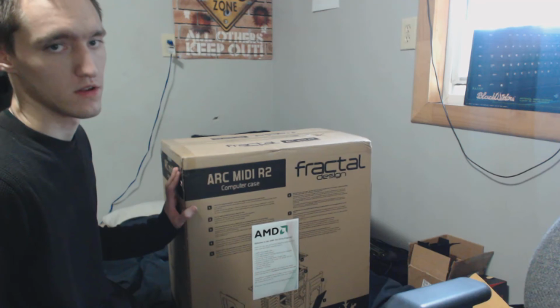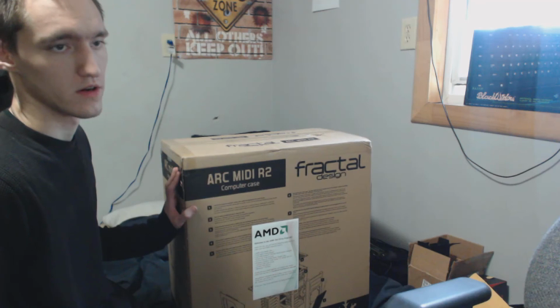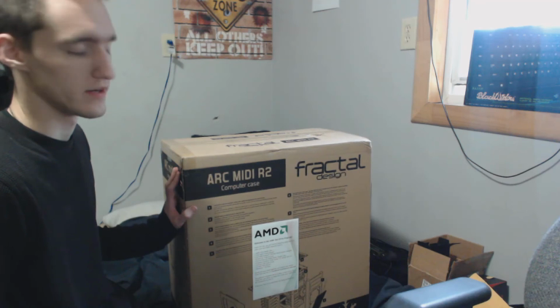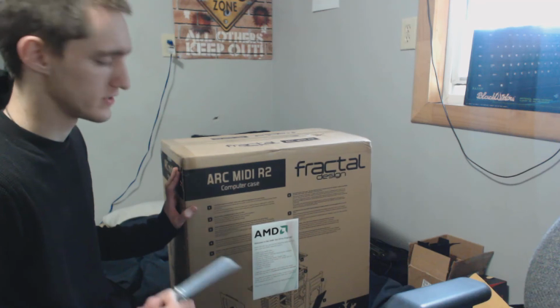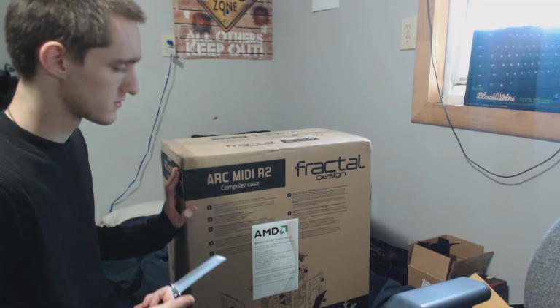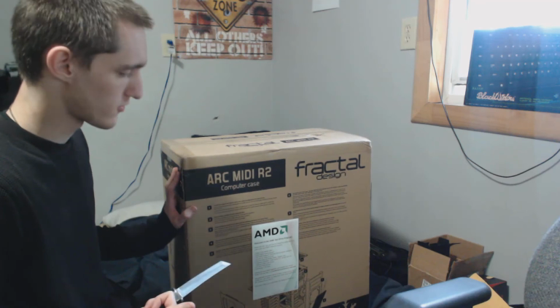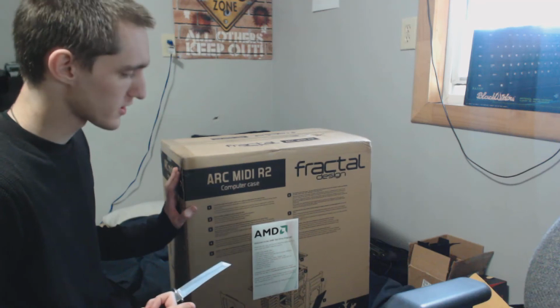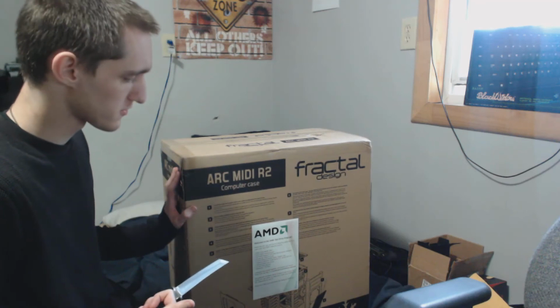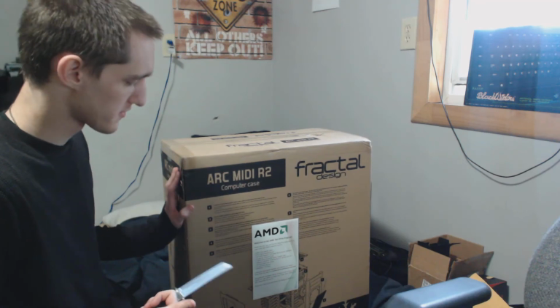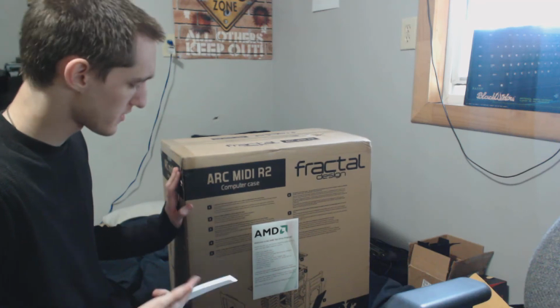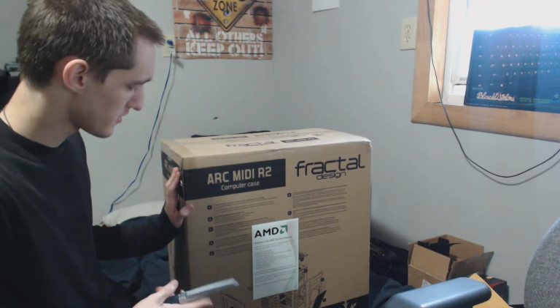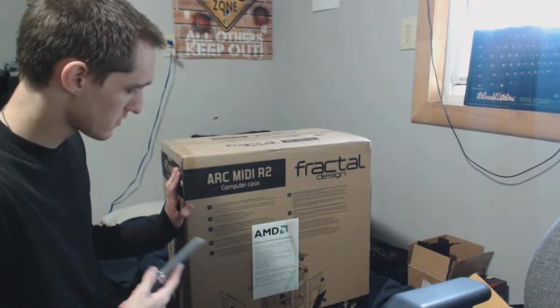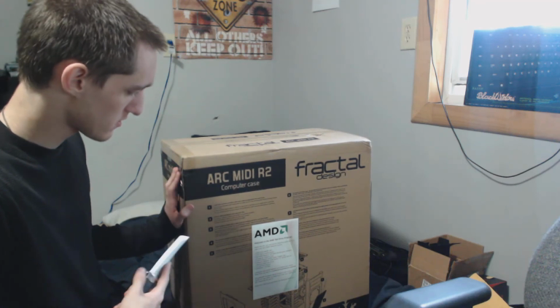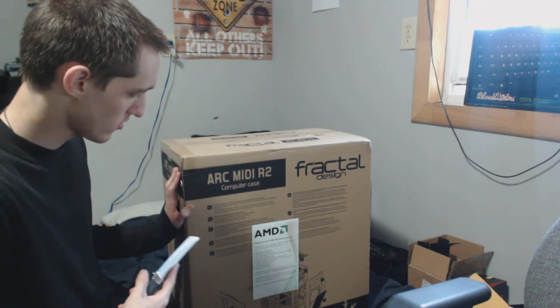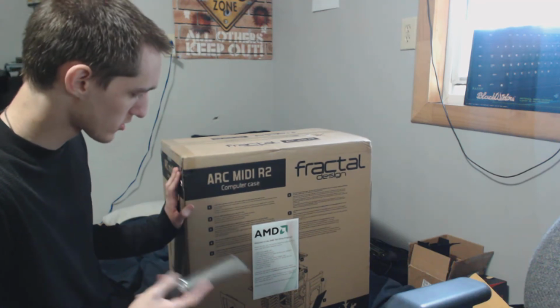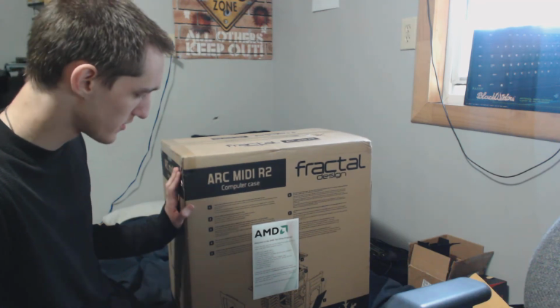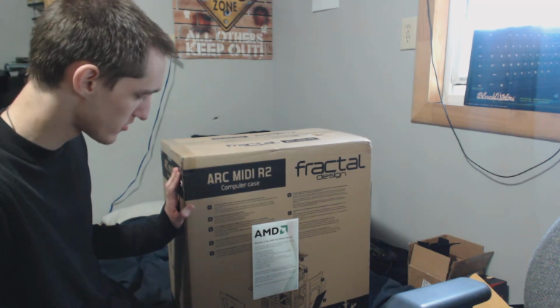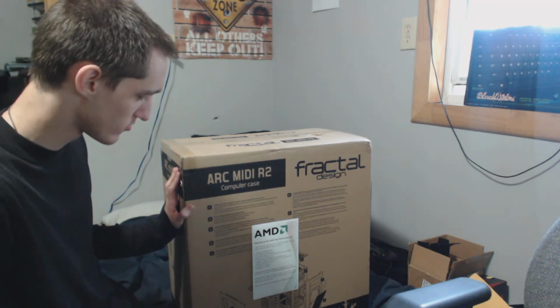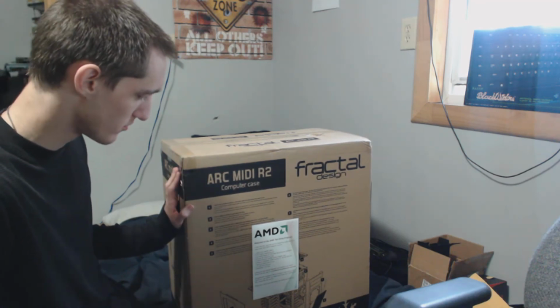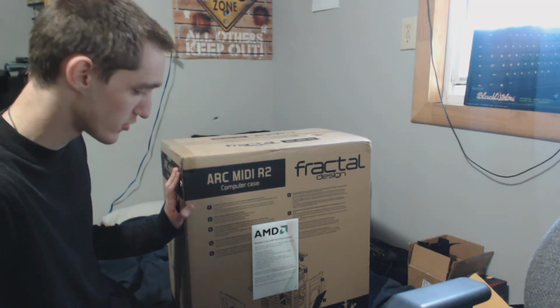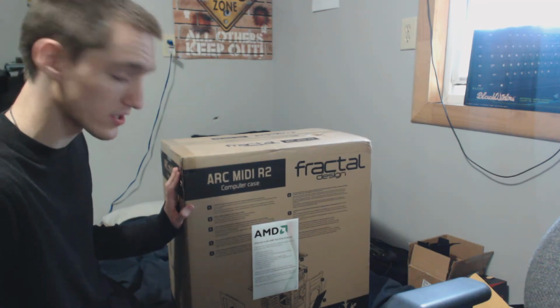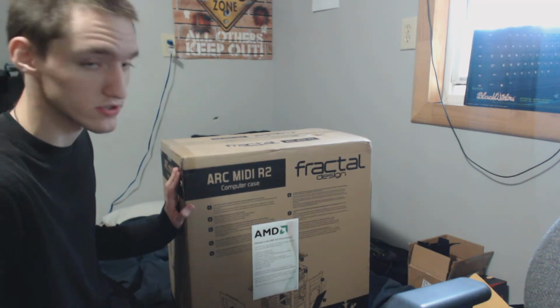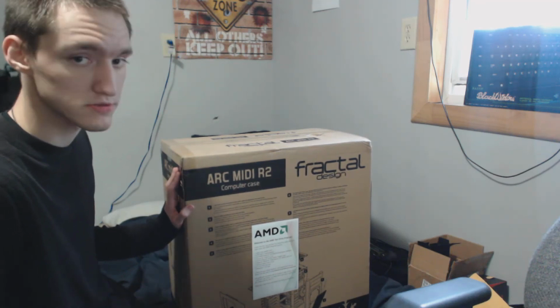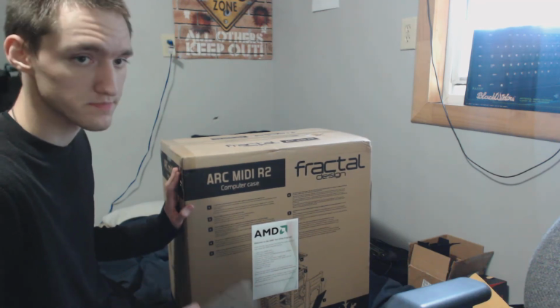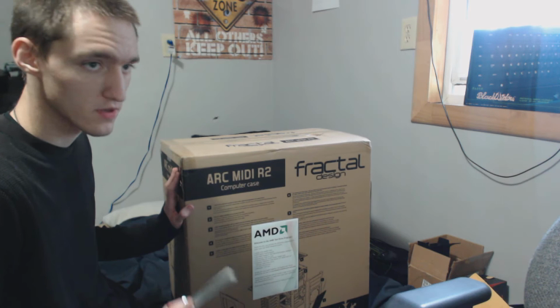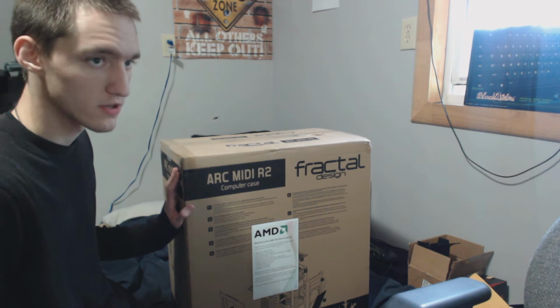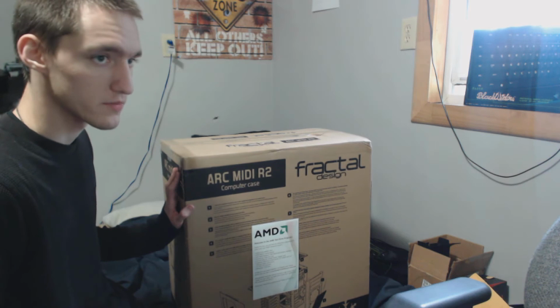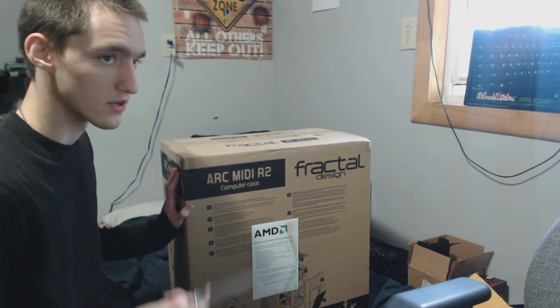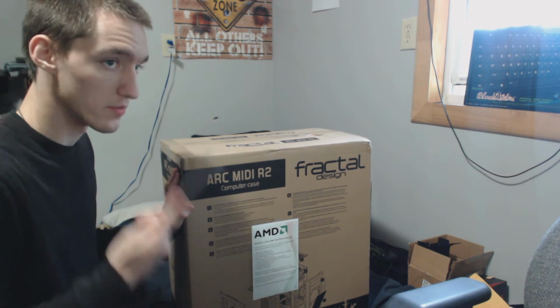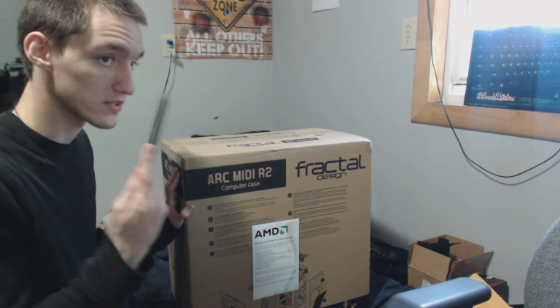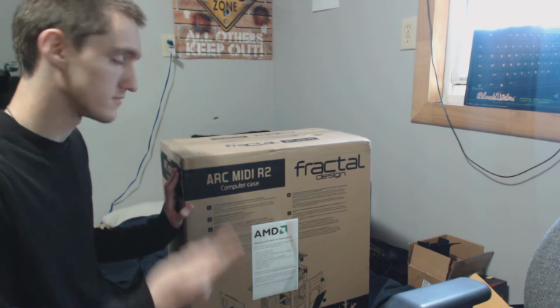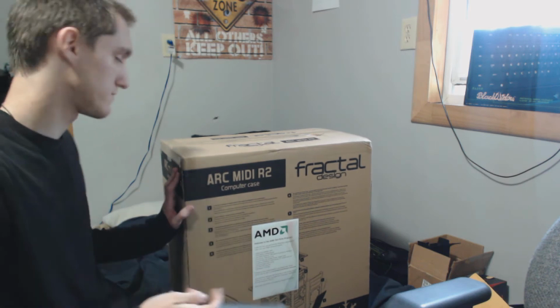Alright, here's the Fractal Design Arc Mini 2 computer case. I'm going to unbox it.